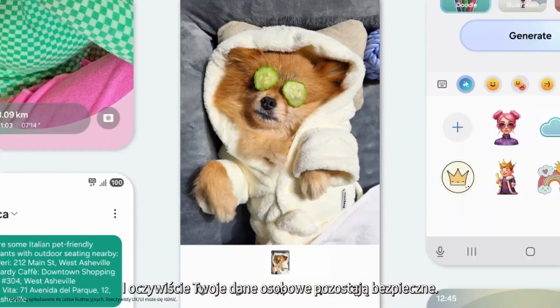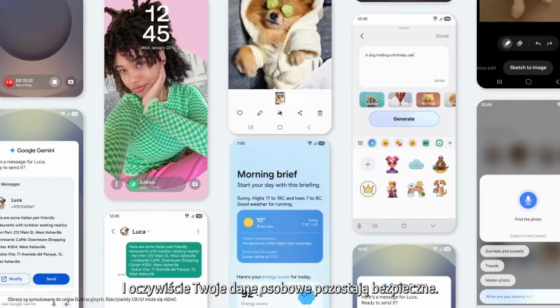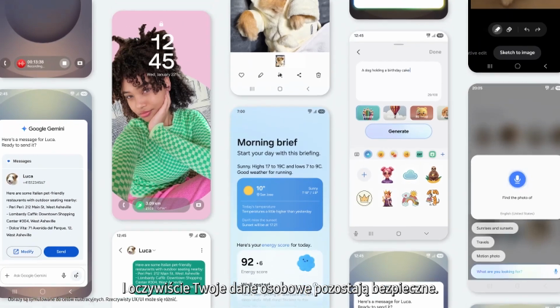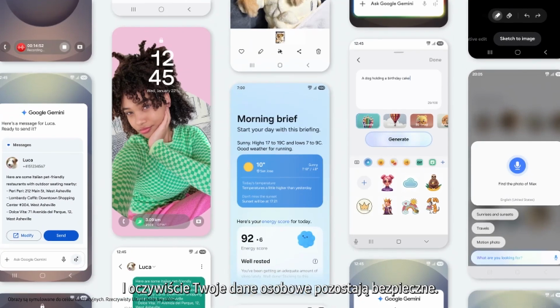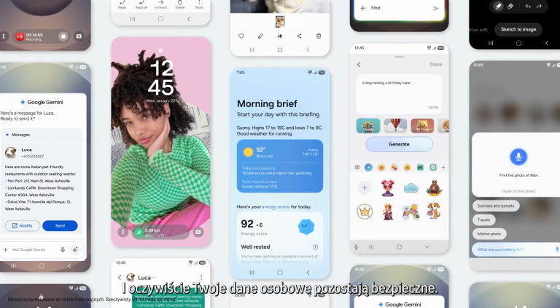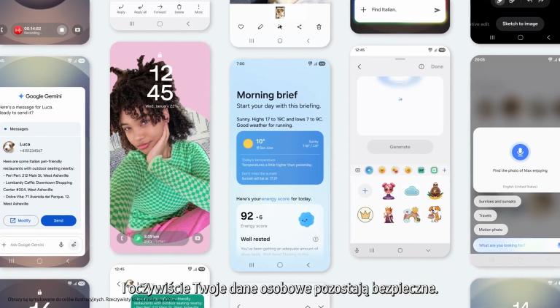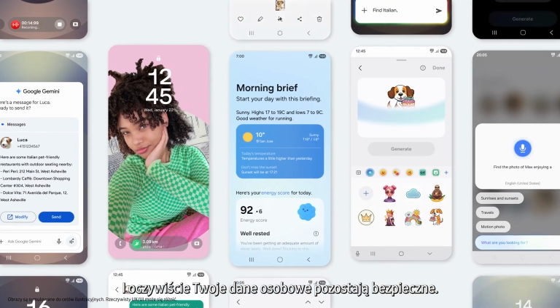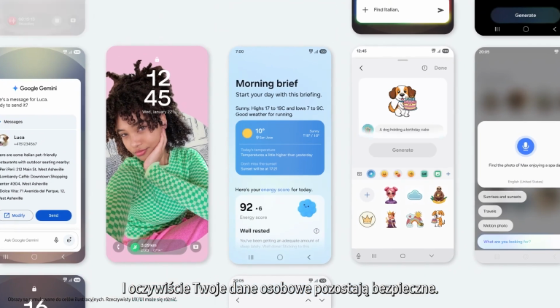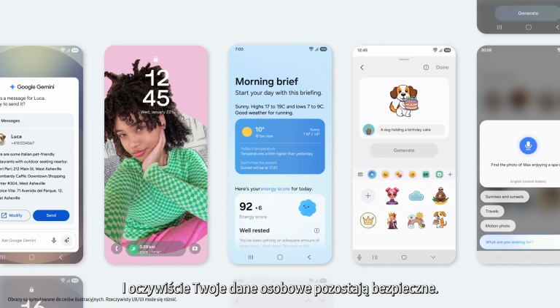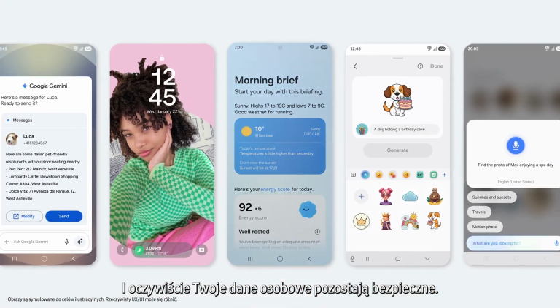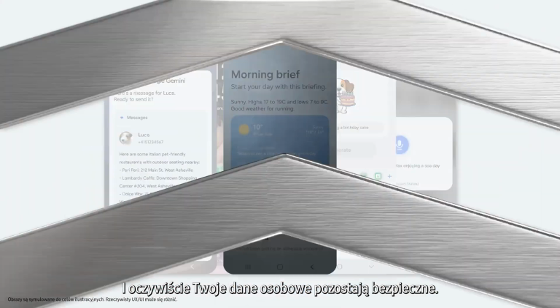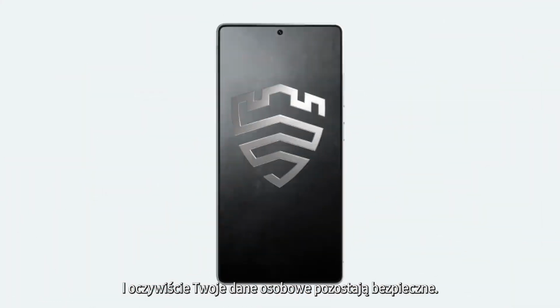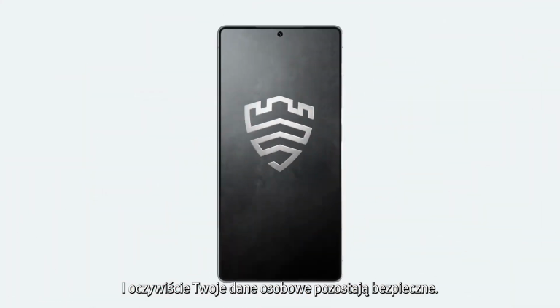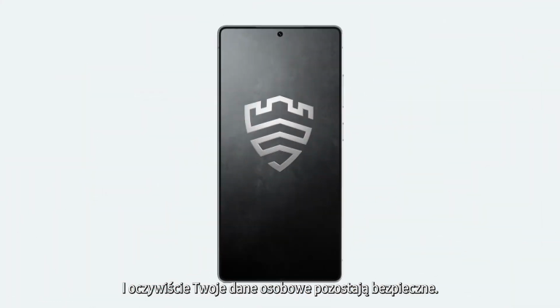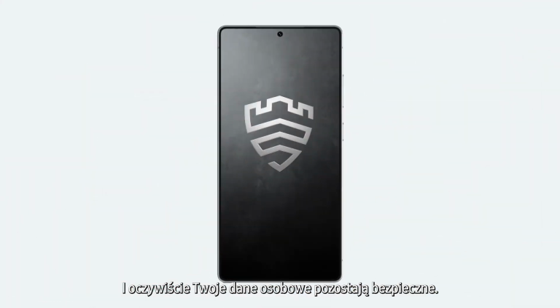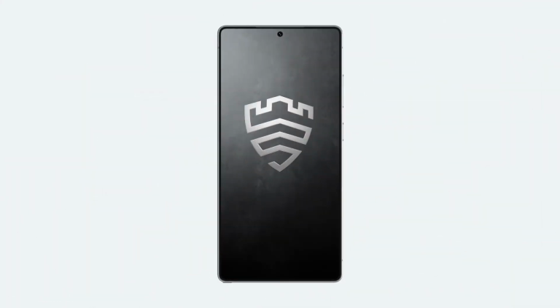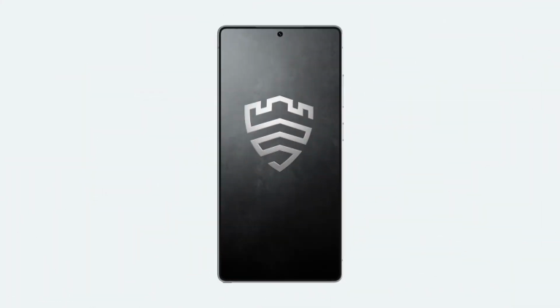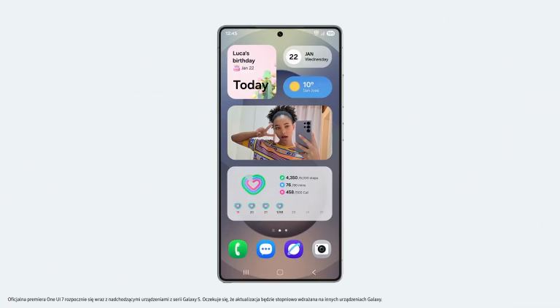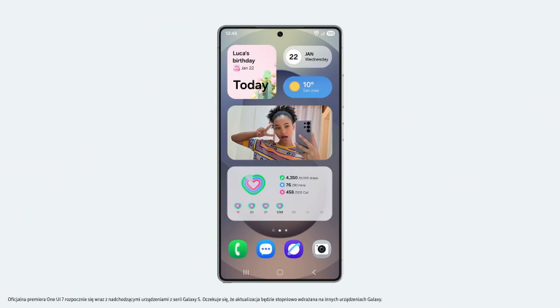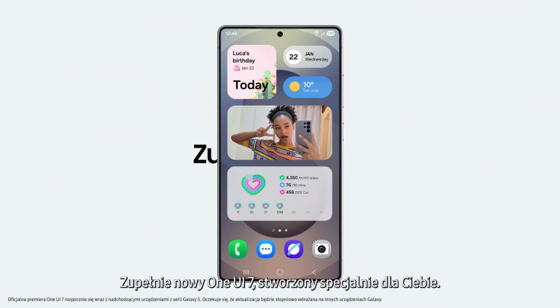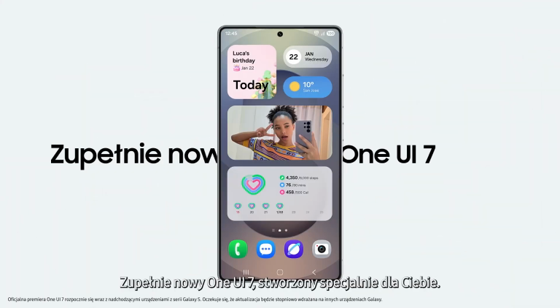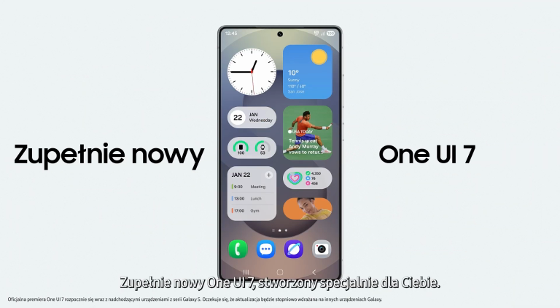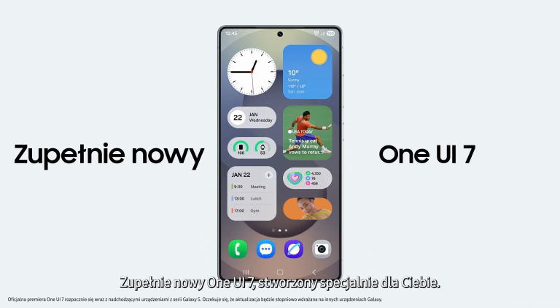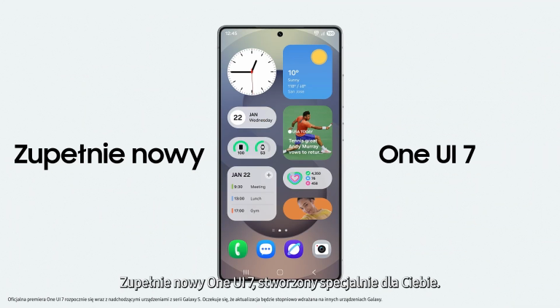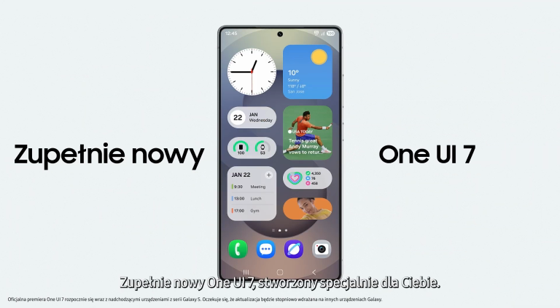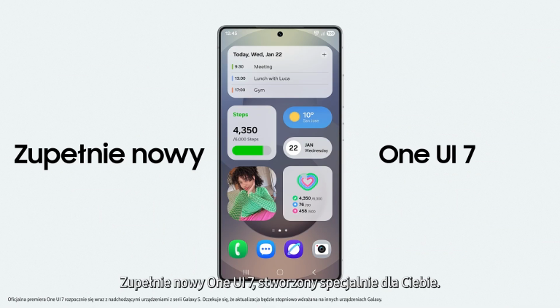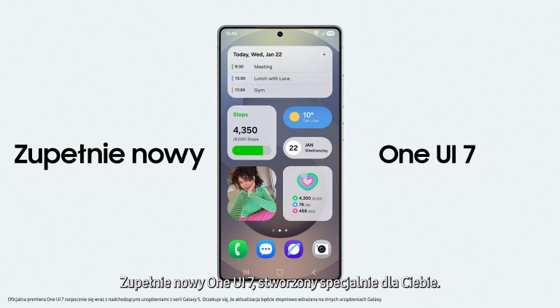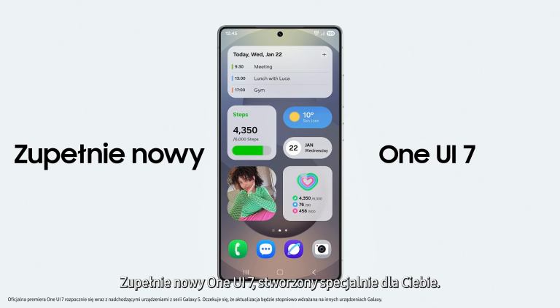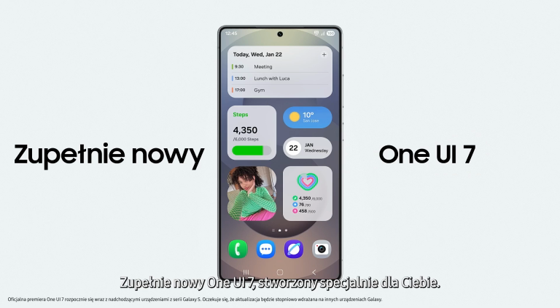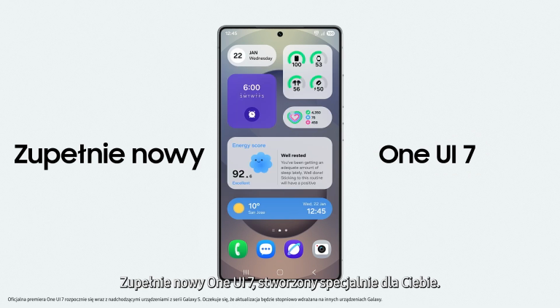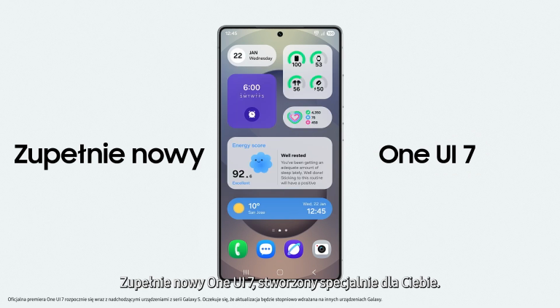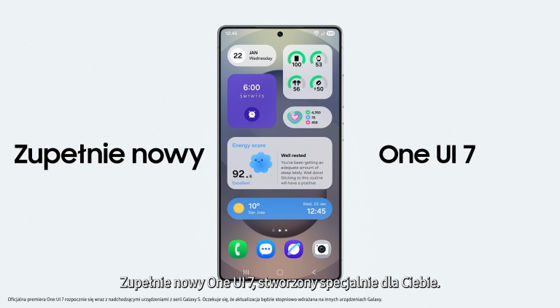And of course, your personal data stays personal. The all-new One UI 7 — built for you.